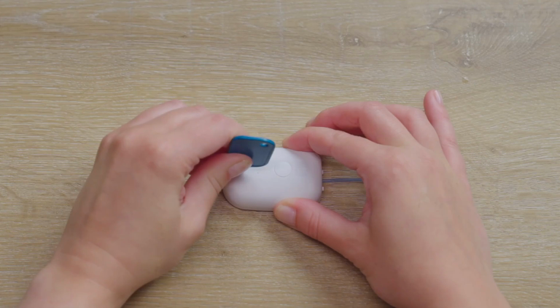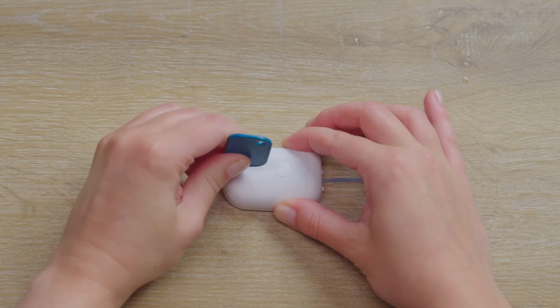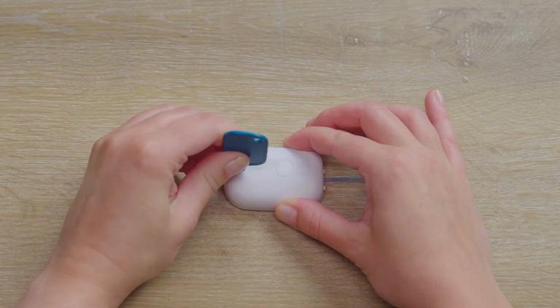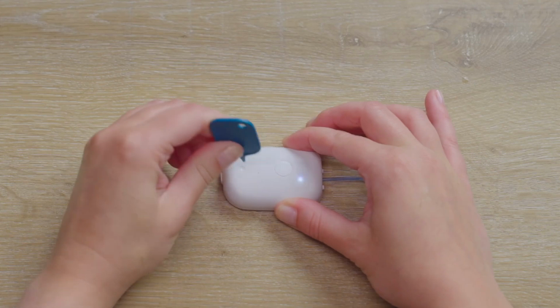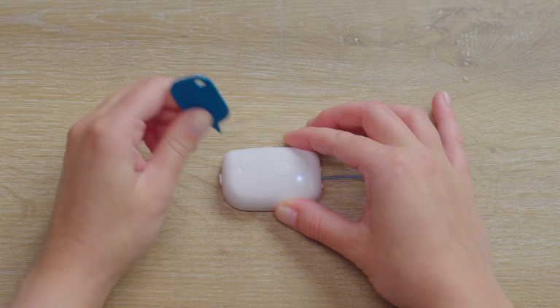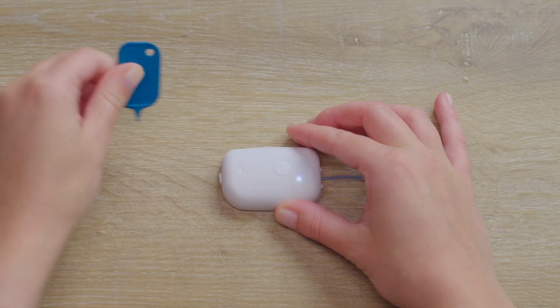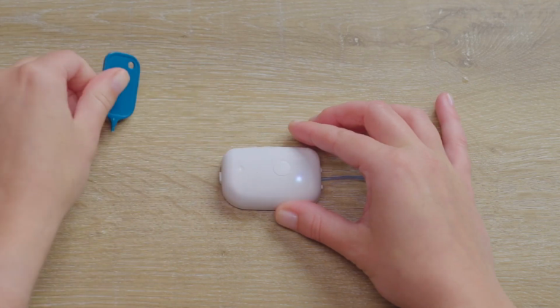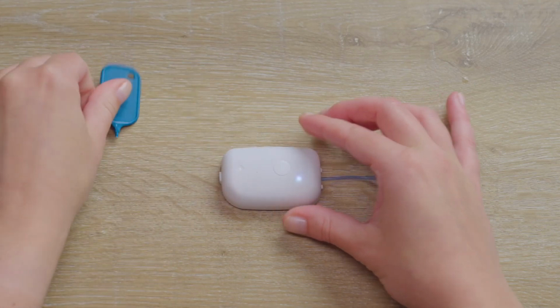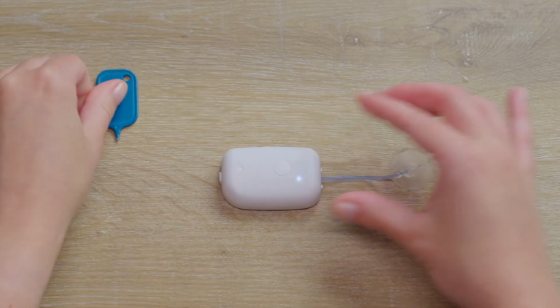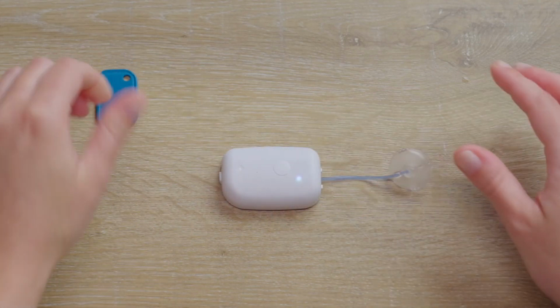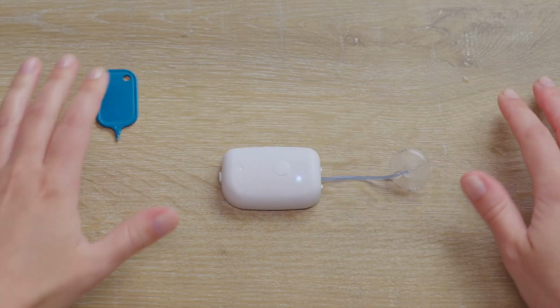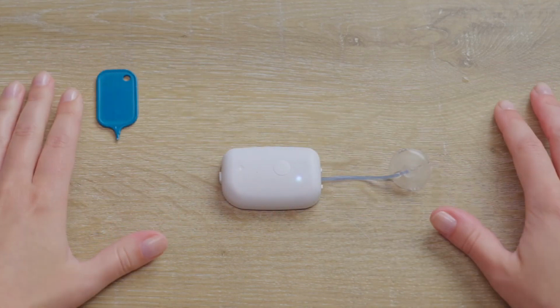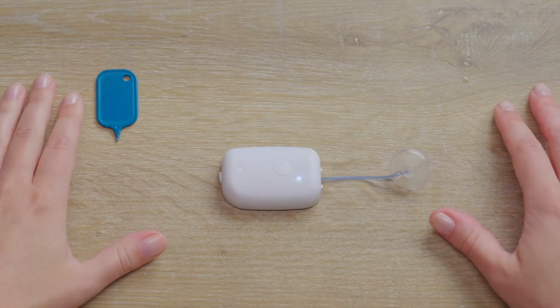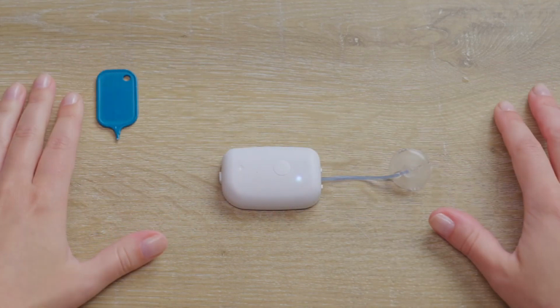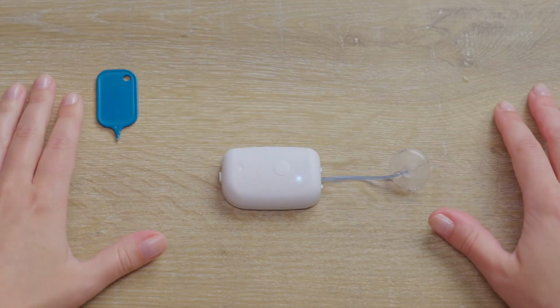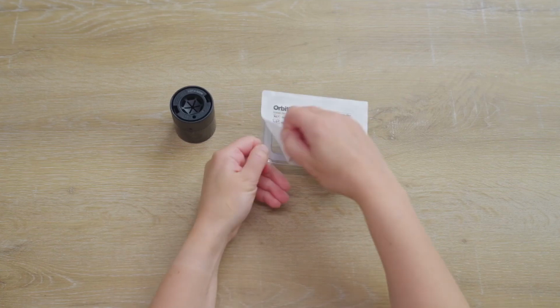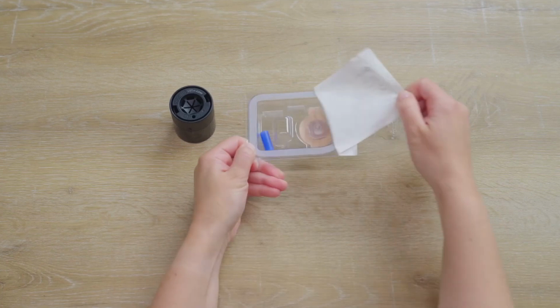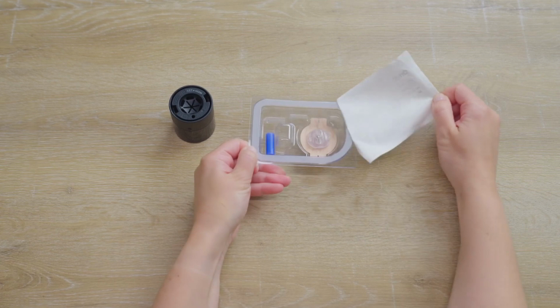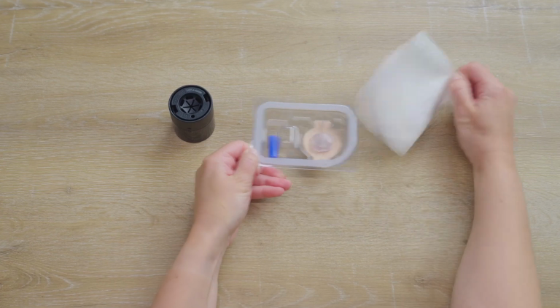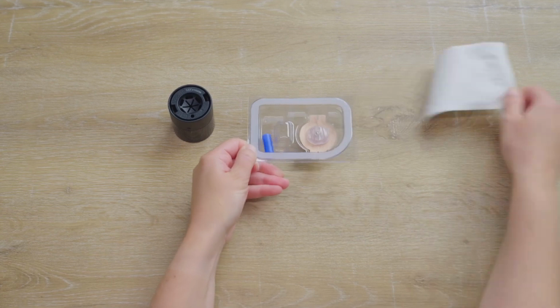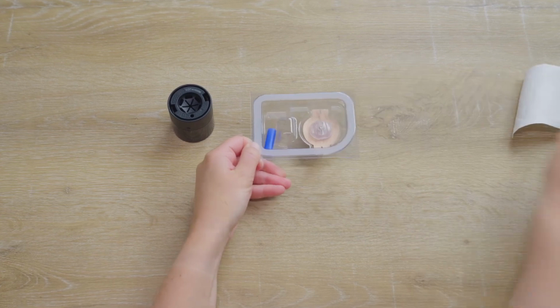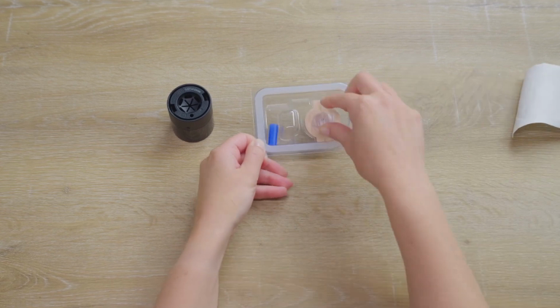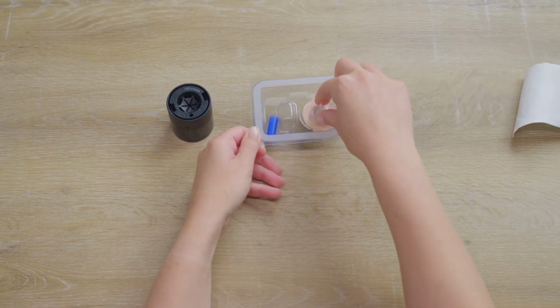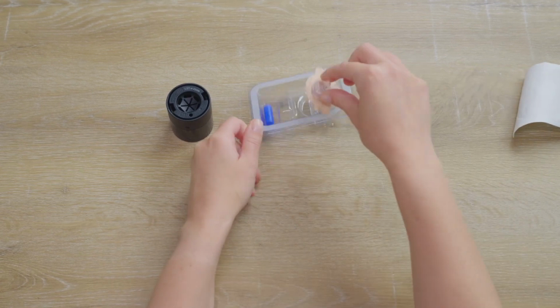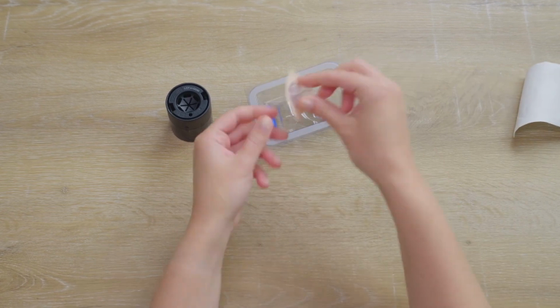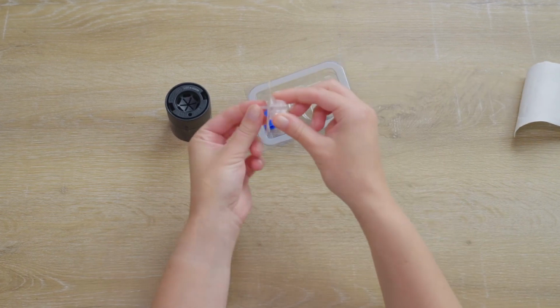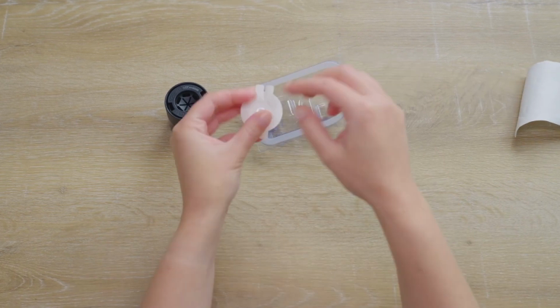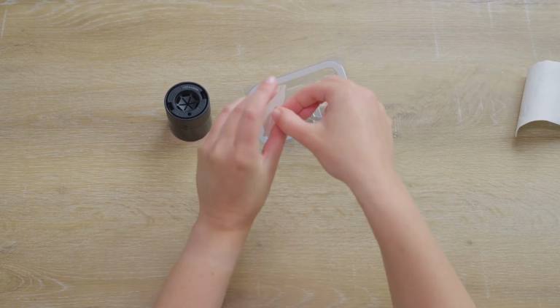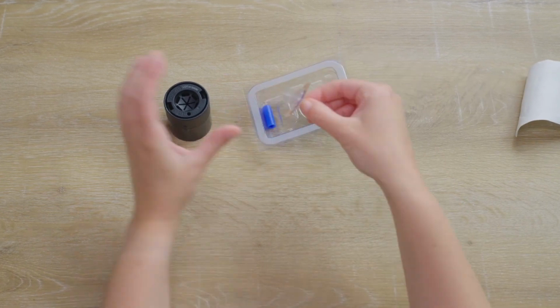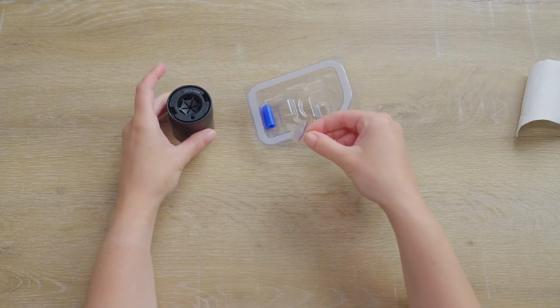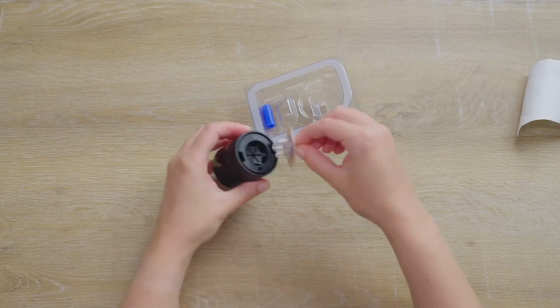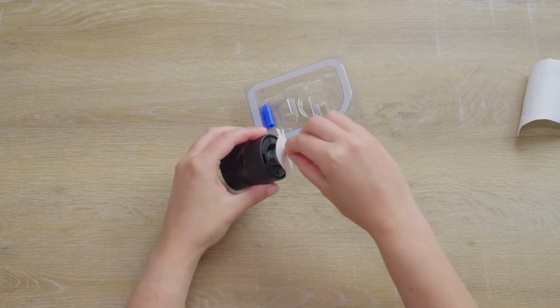A tool is used to actuate the priming button. It's now time to move to attaching the infusion set.